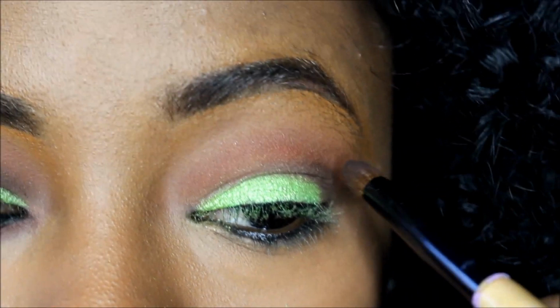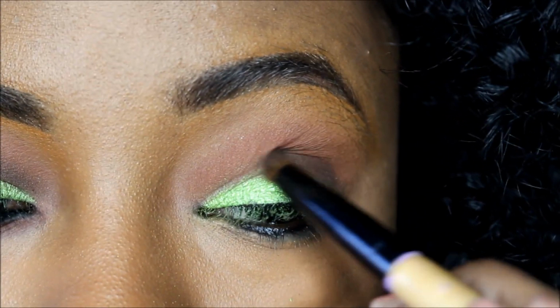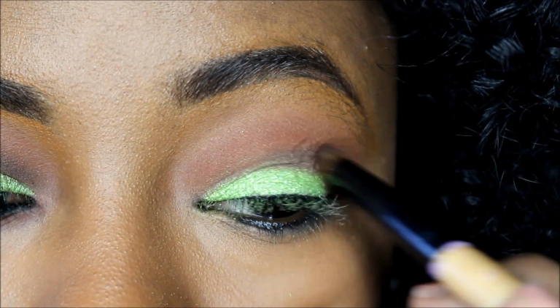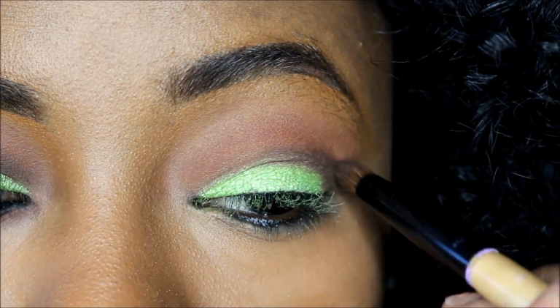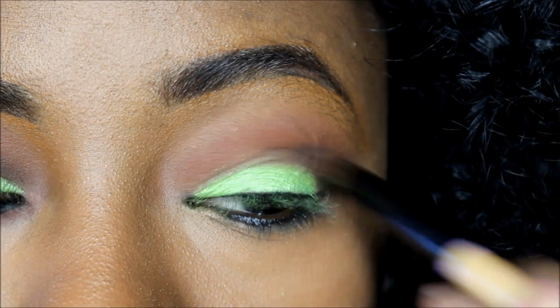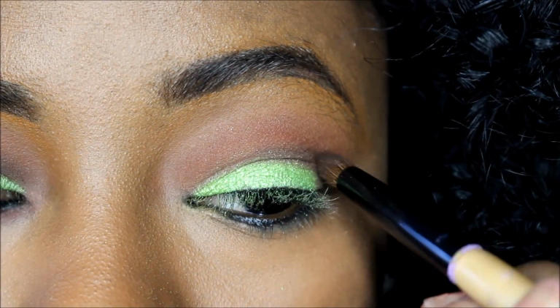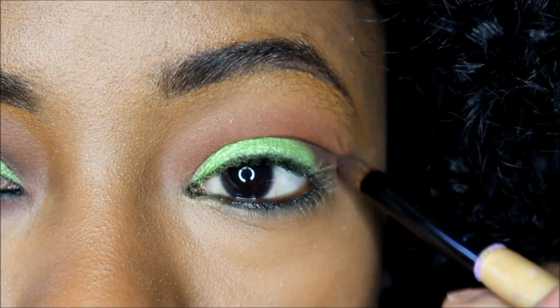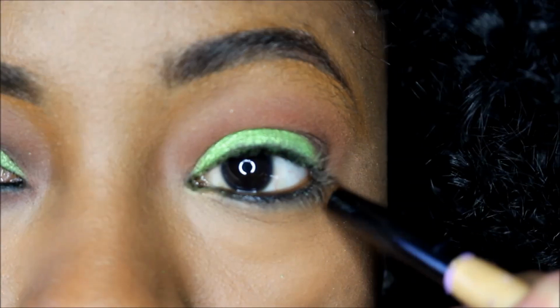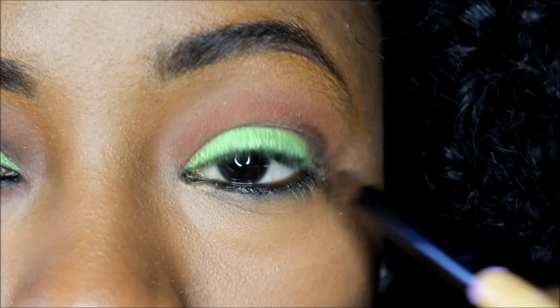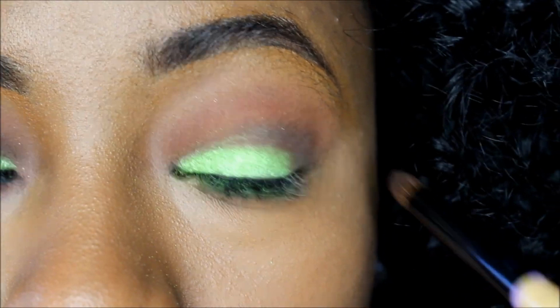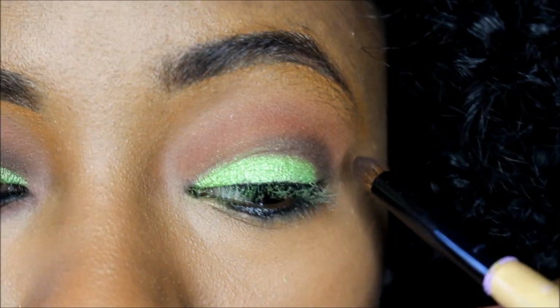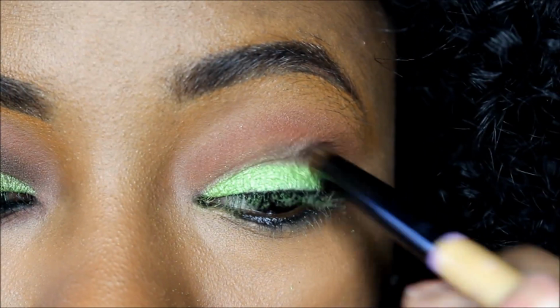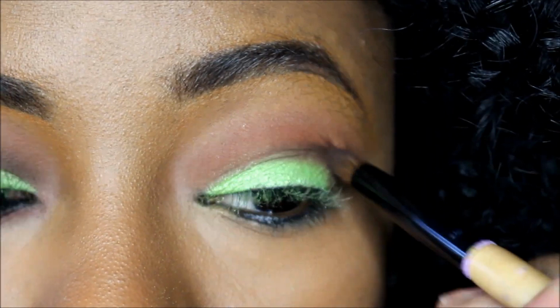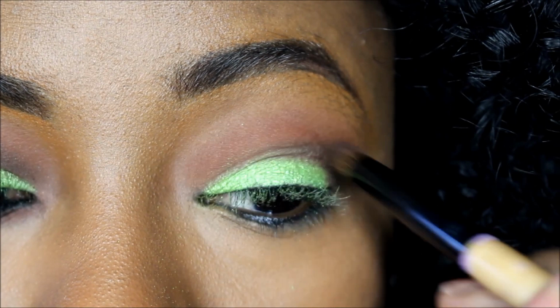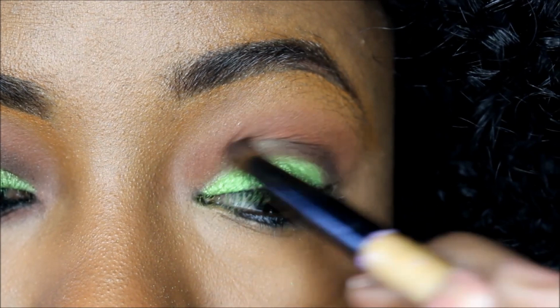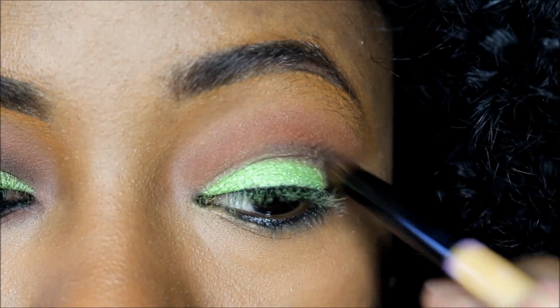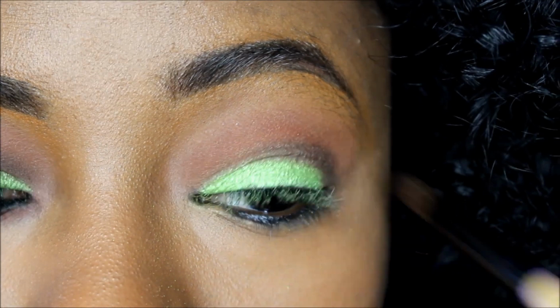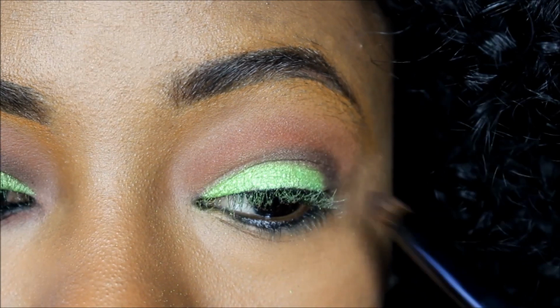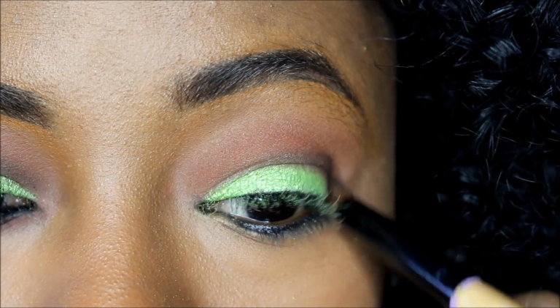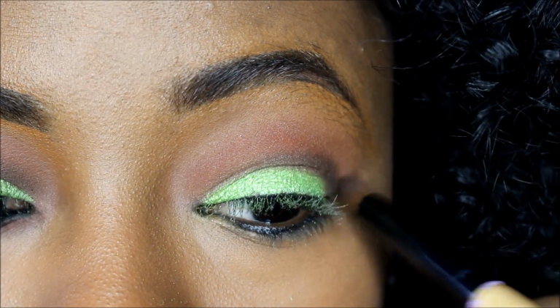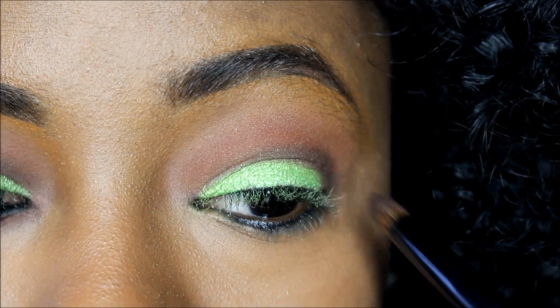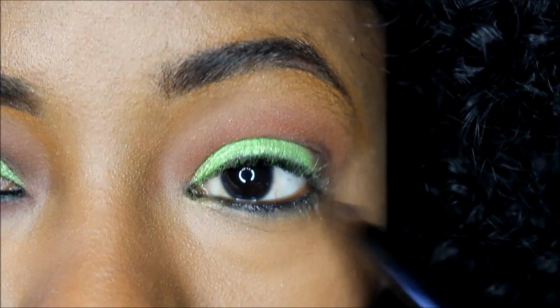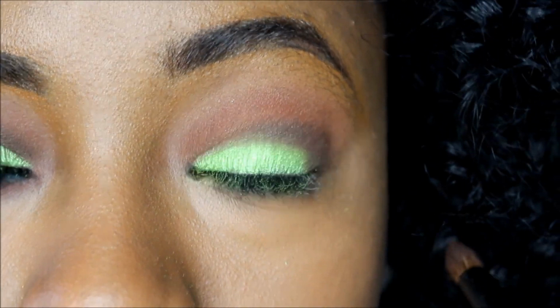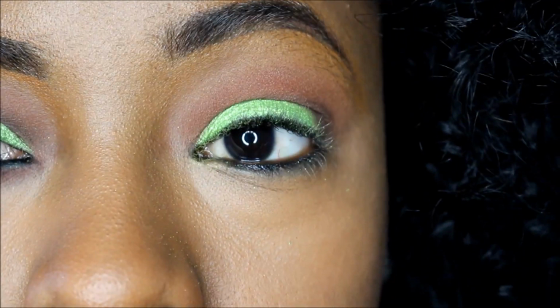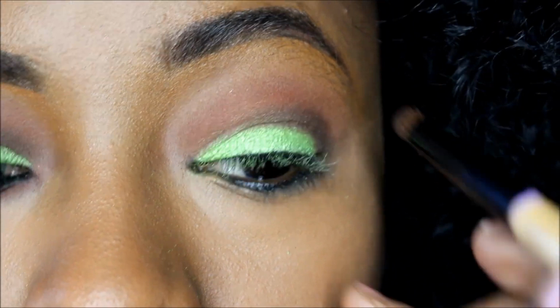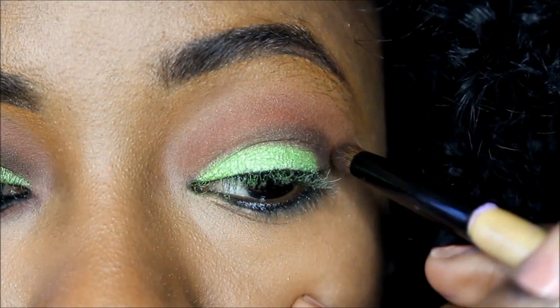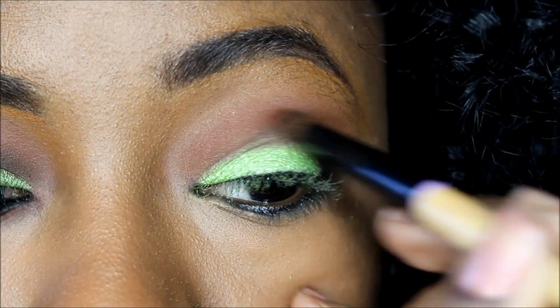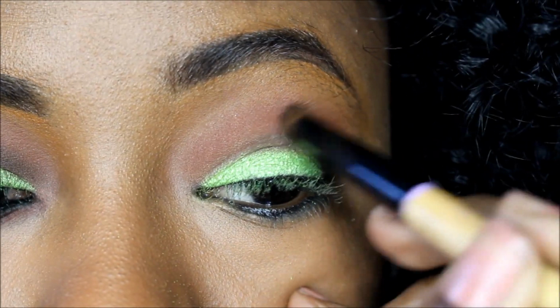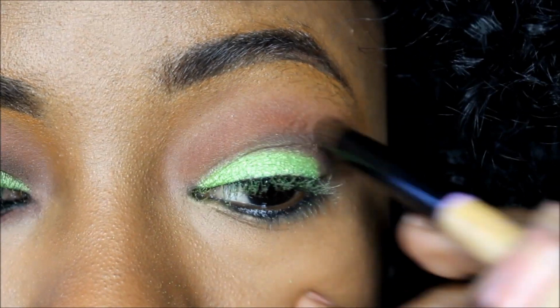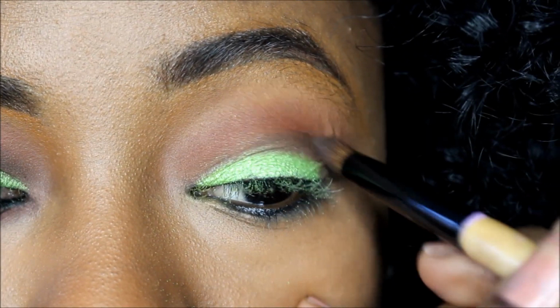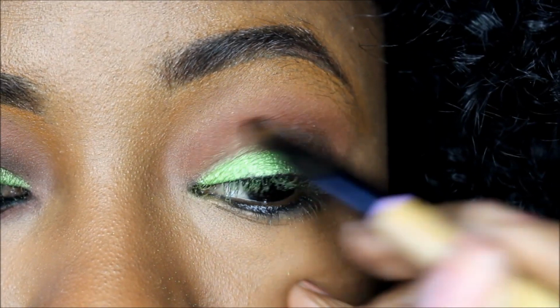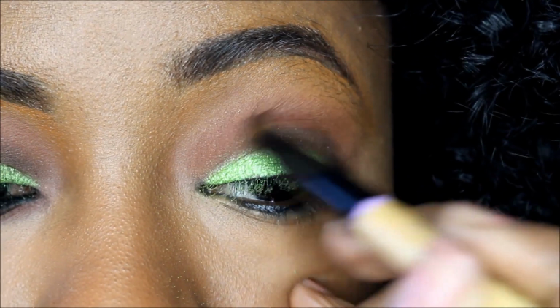You really want to use something small, and especially if you have small eyes like mine, you want to make sure that you're very precise with the blending.